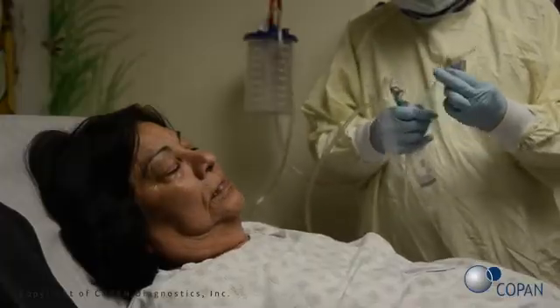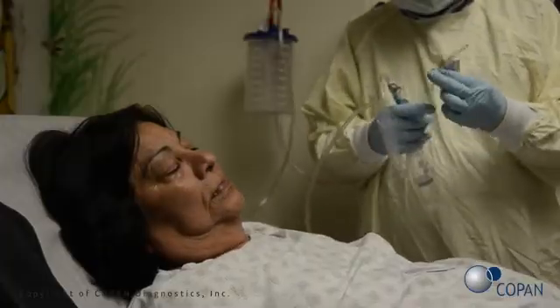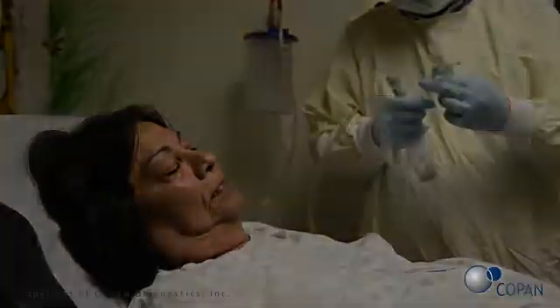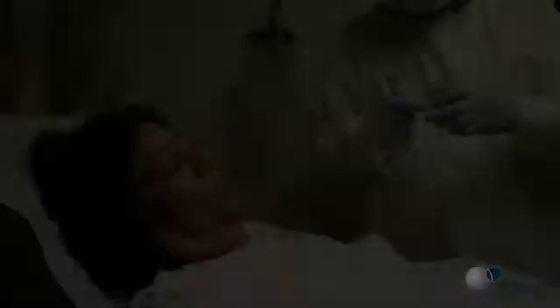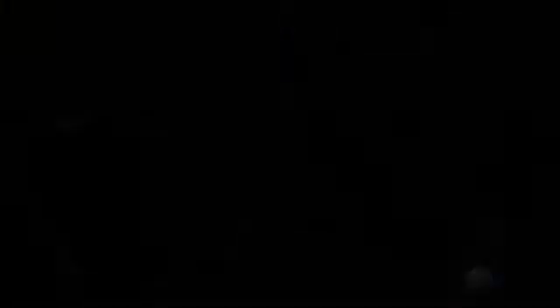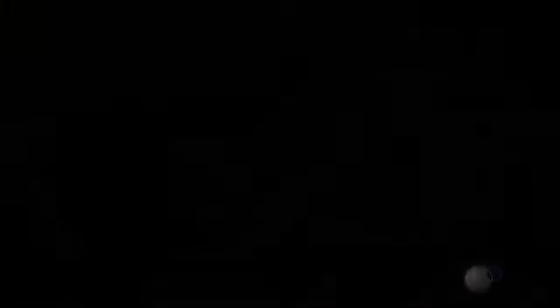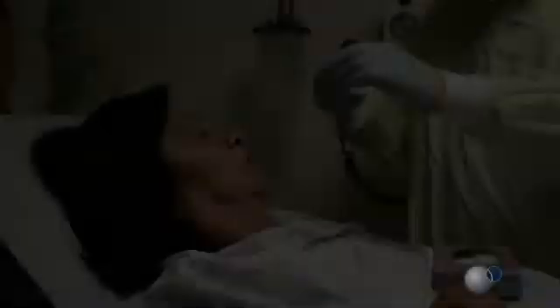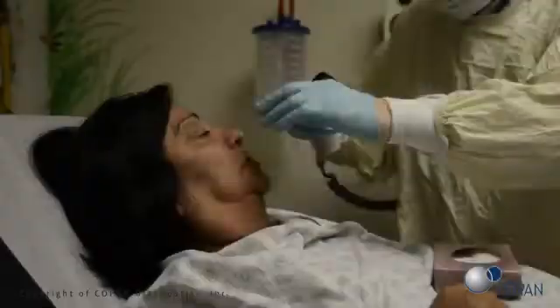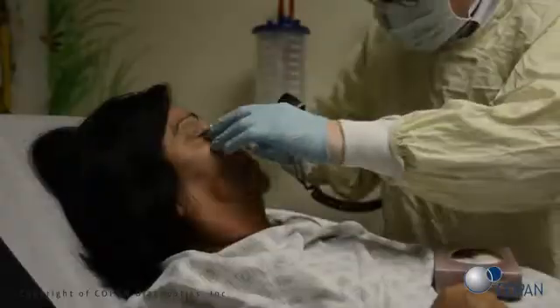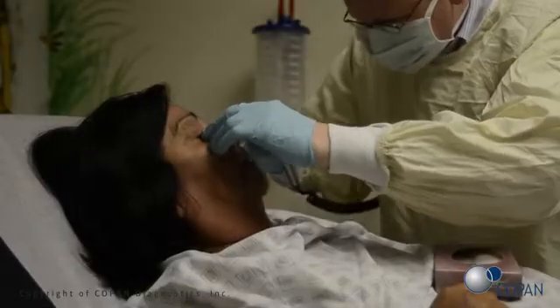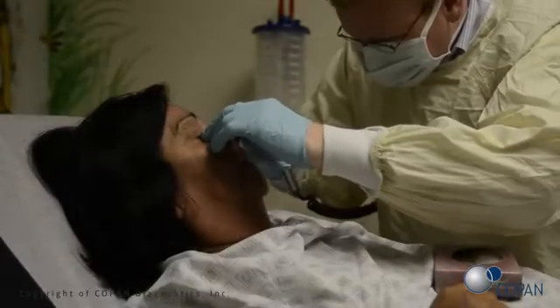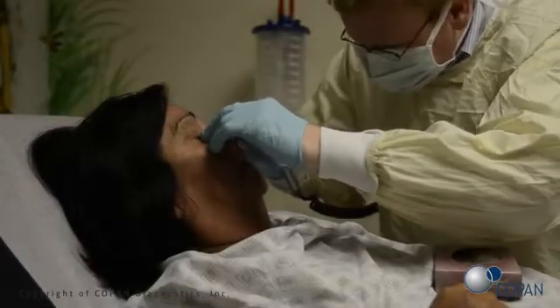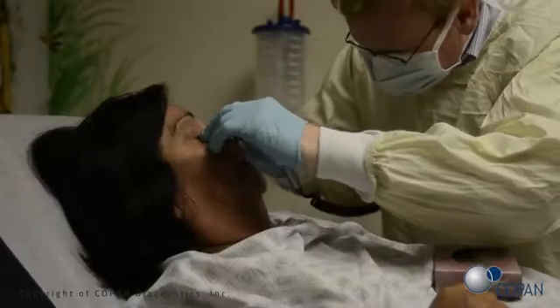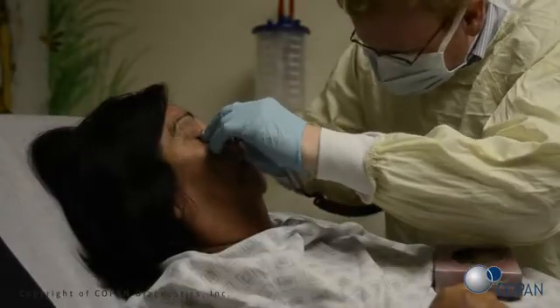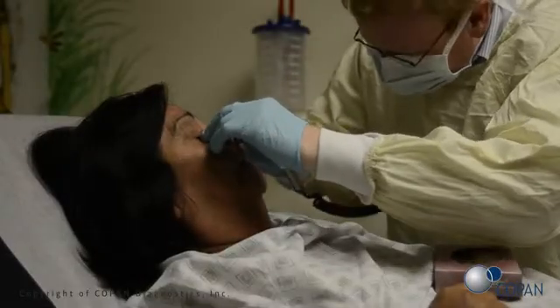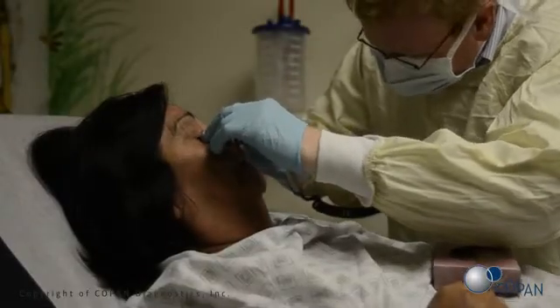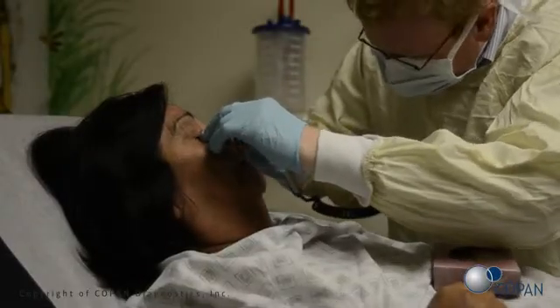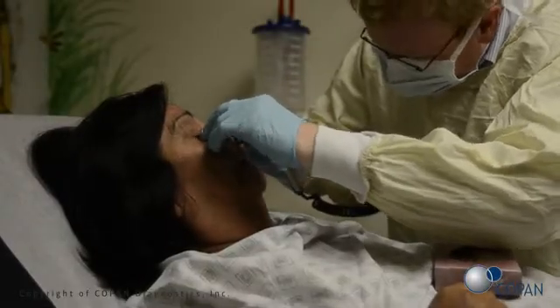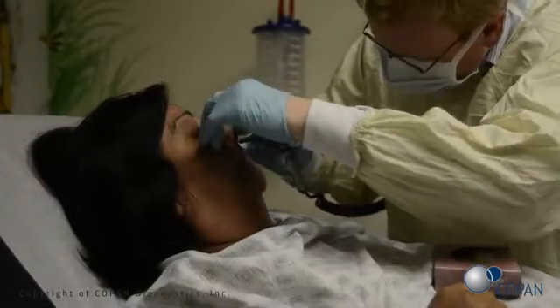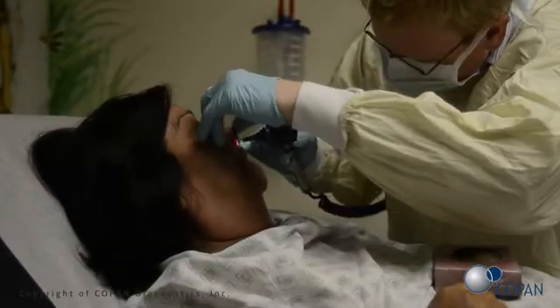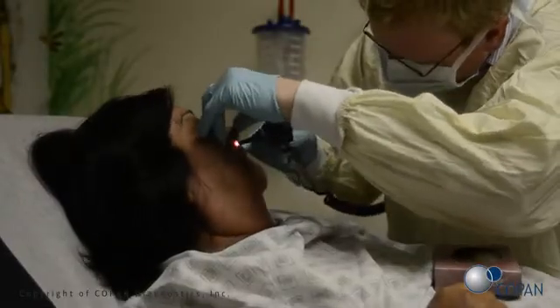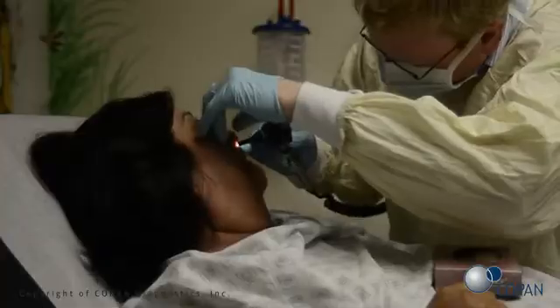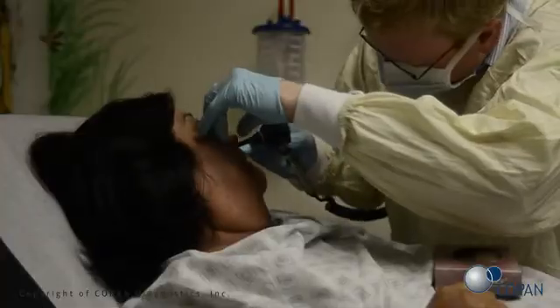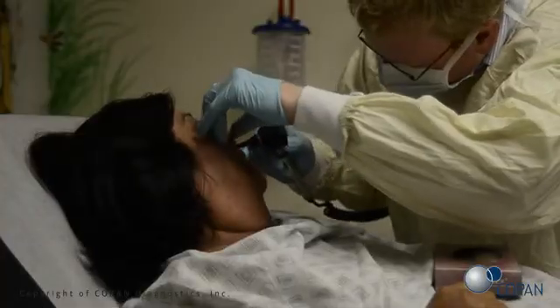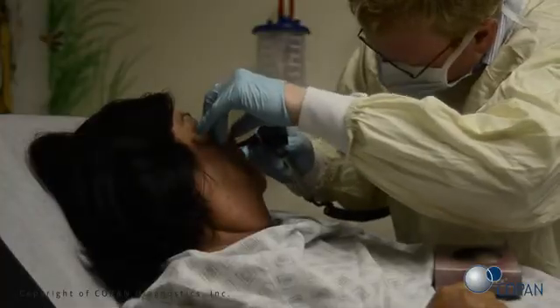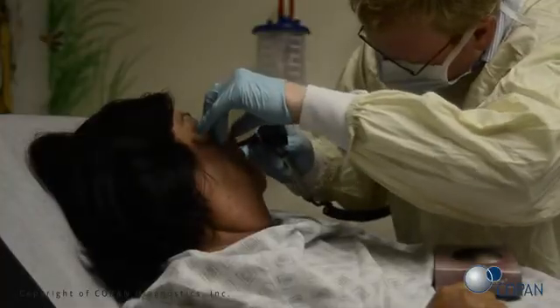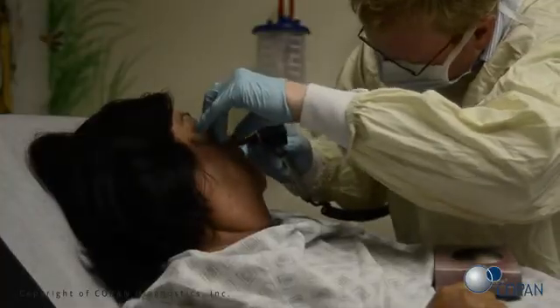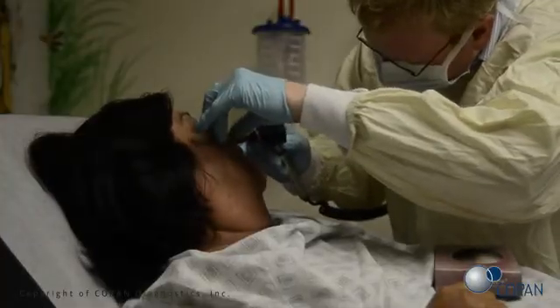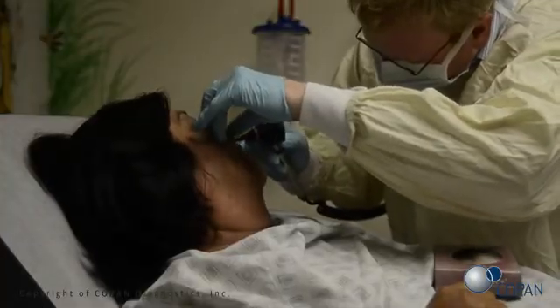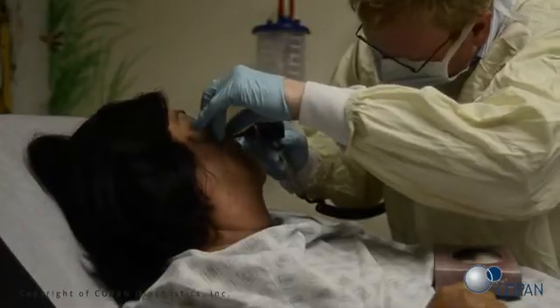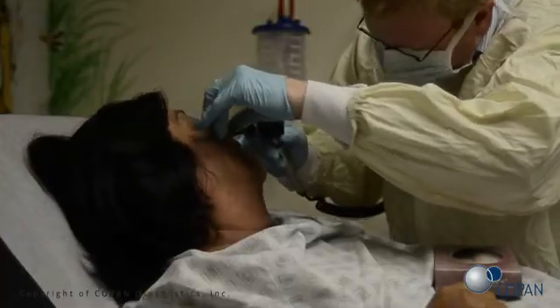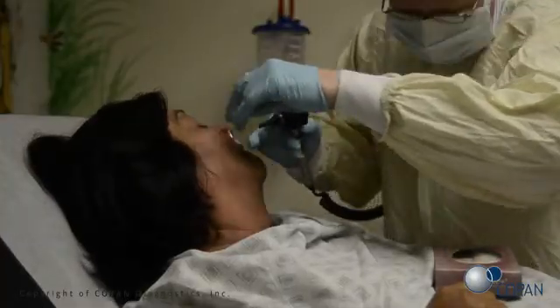Before beginning the procedure, confirm that the patient does not have a deviated septum or any nasal obstruction.